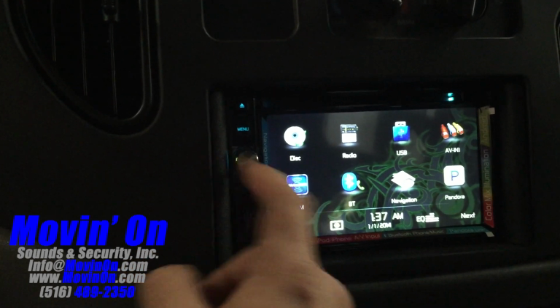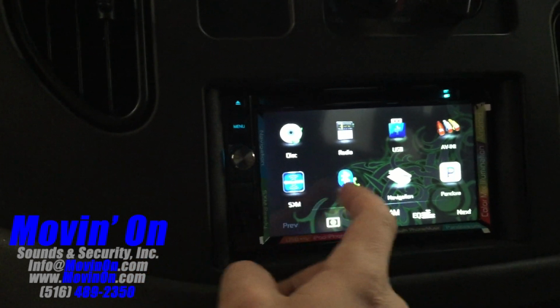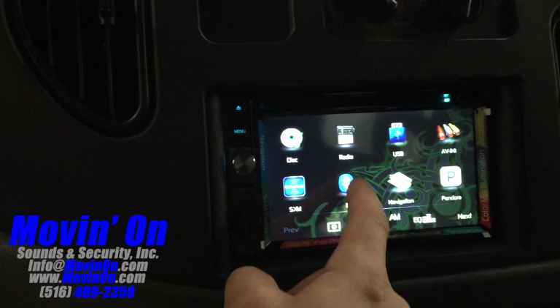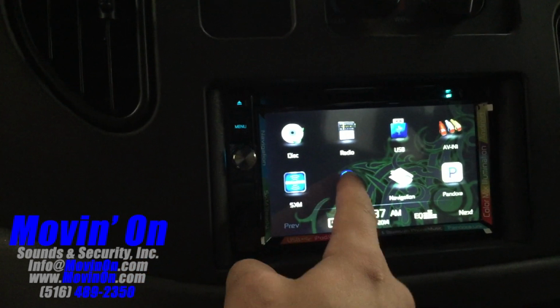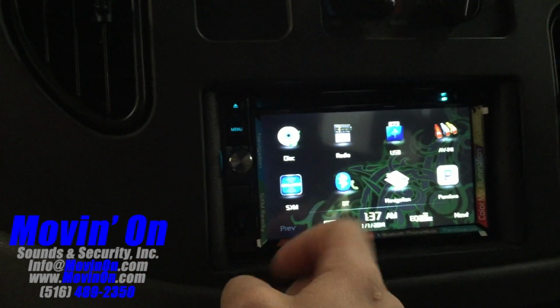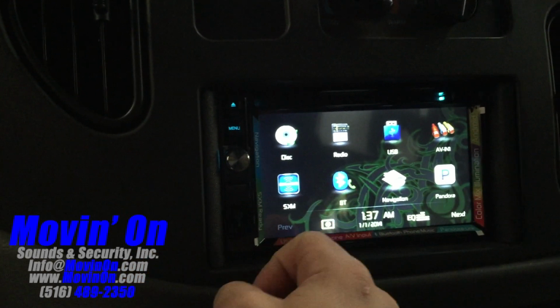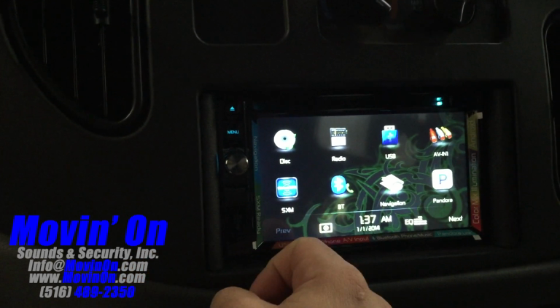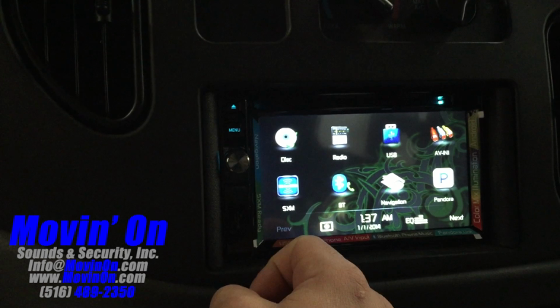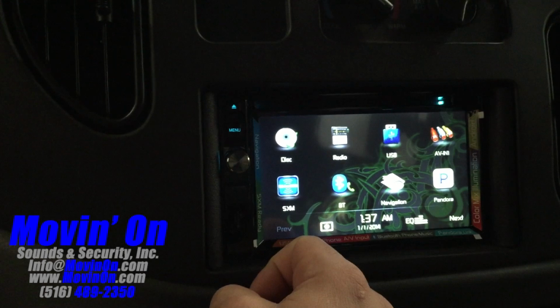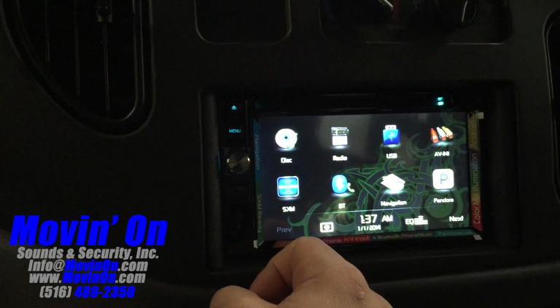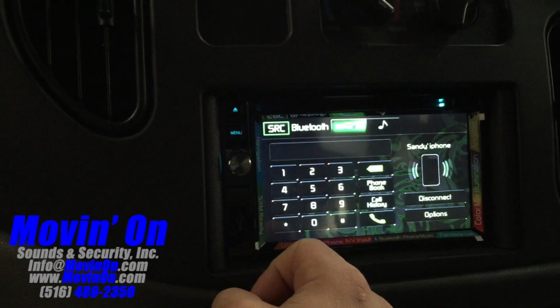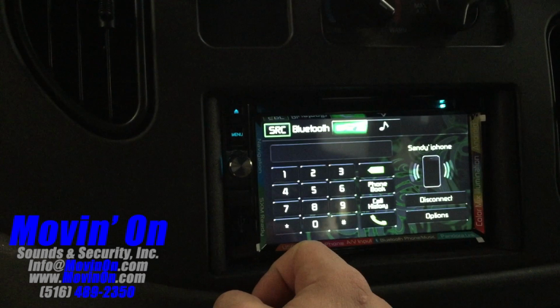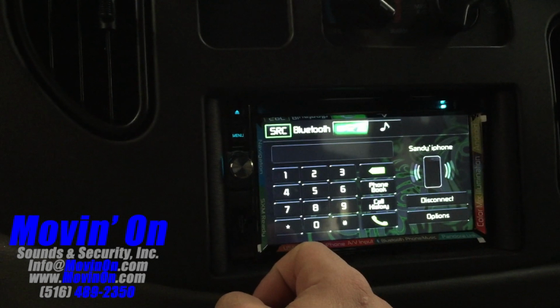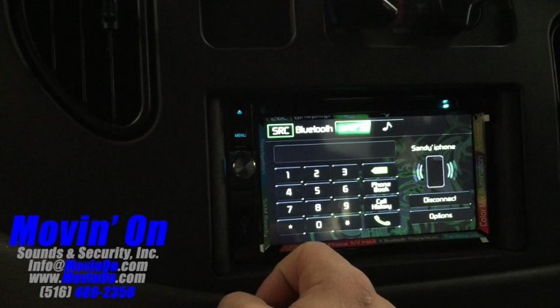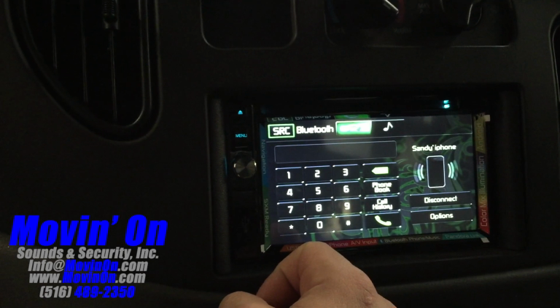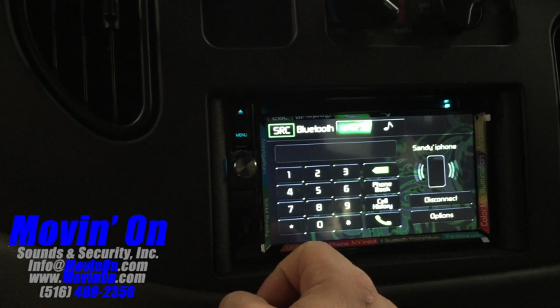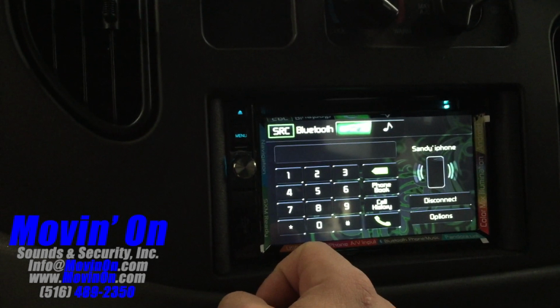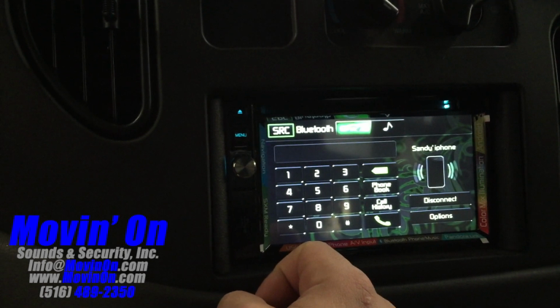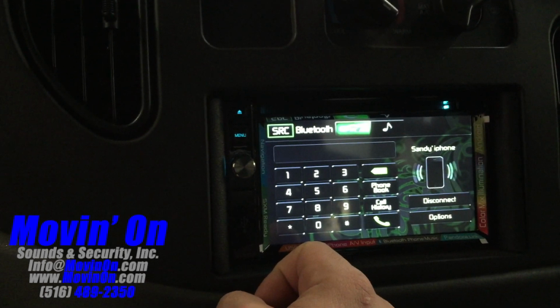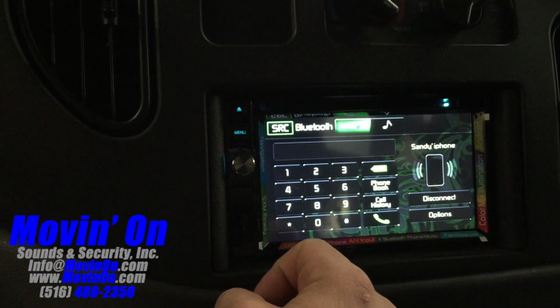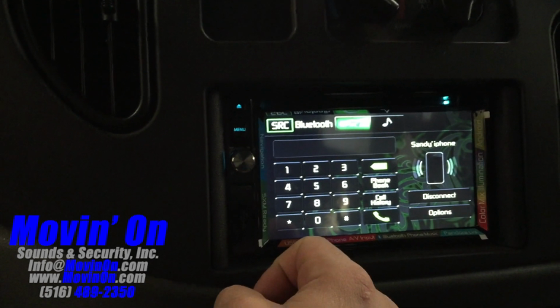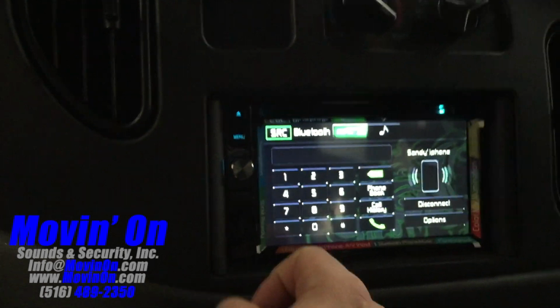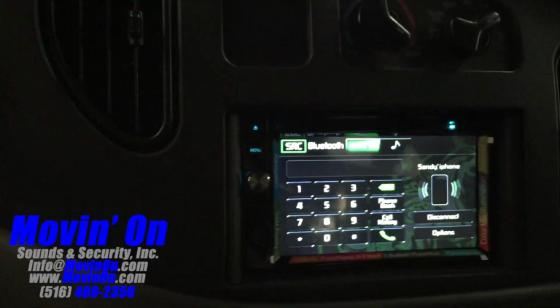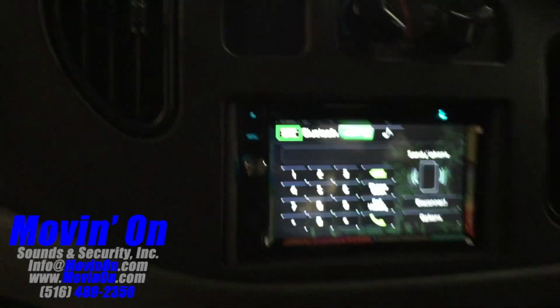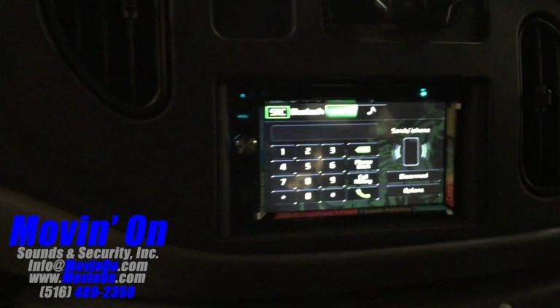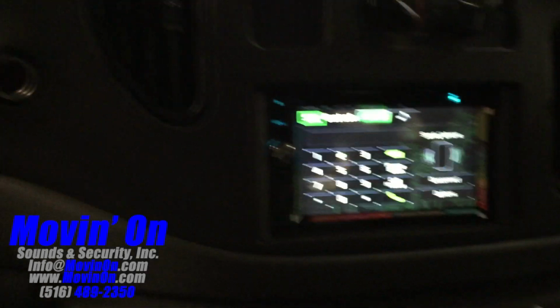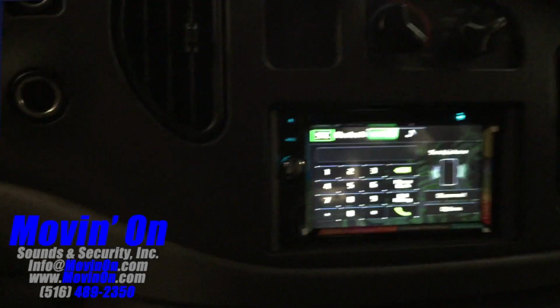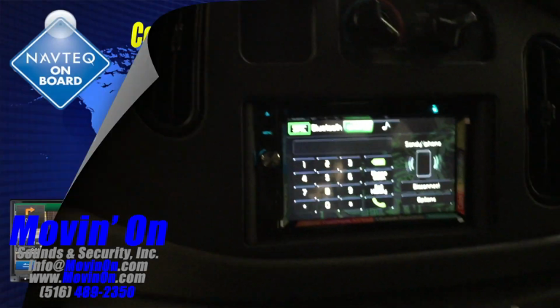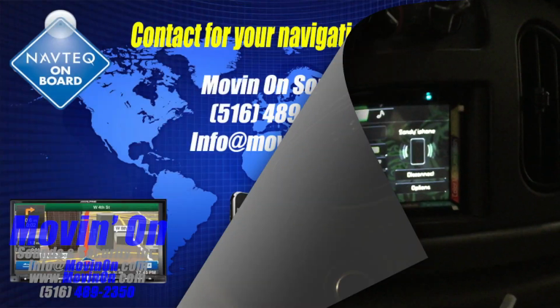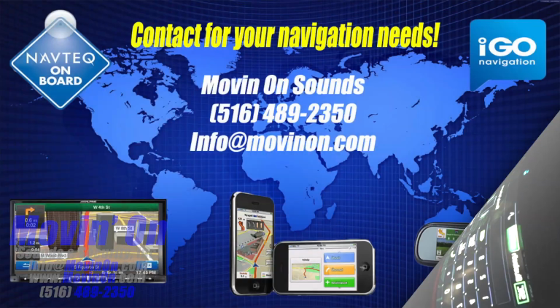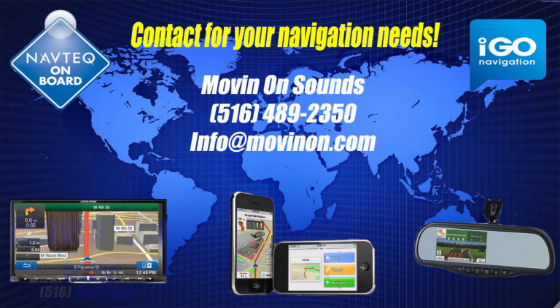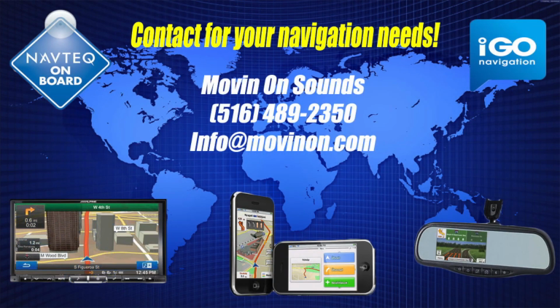If you have any questions about equipping your vehicle with a navigation system, please contact us. Thanks for watching.